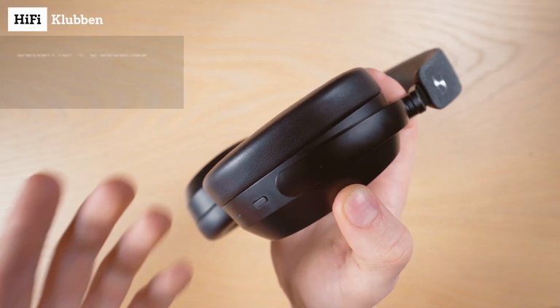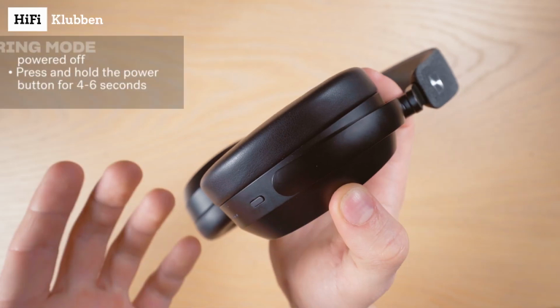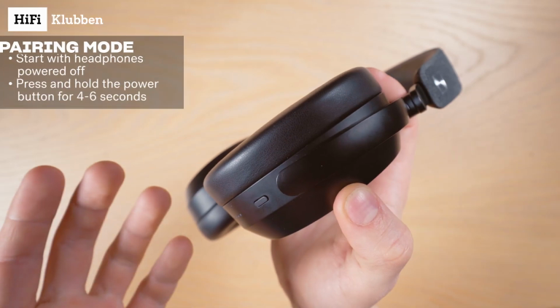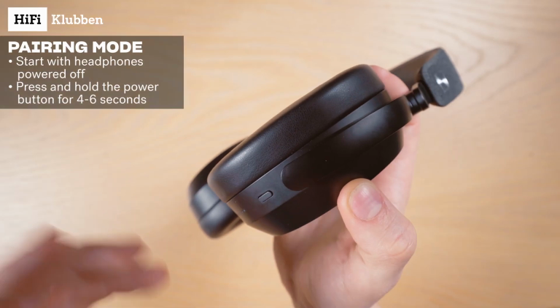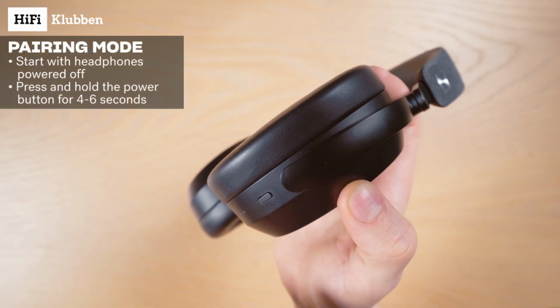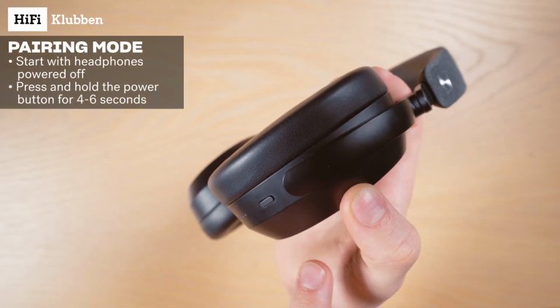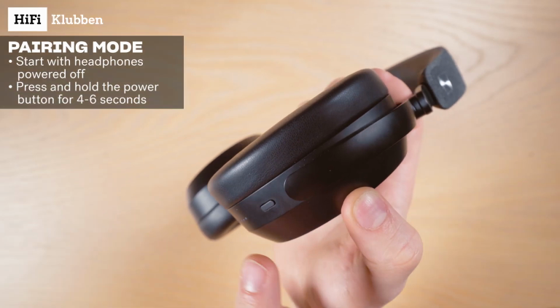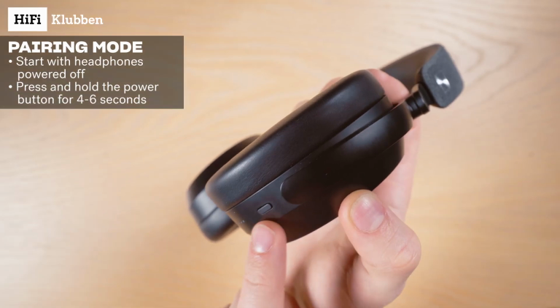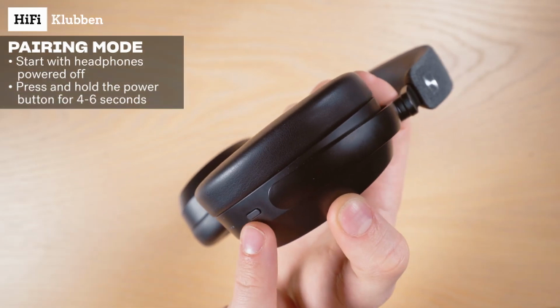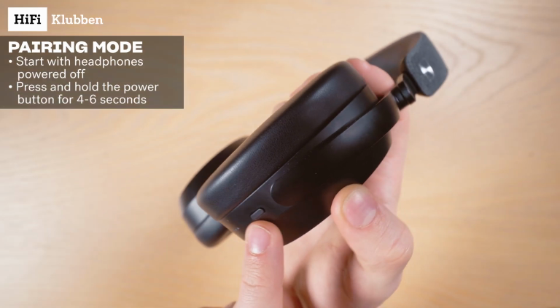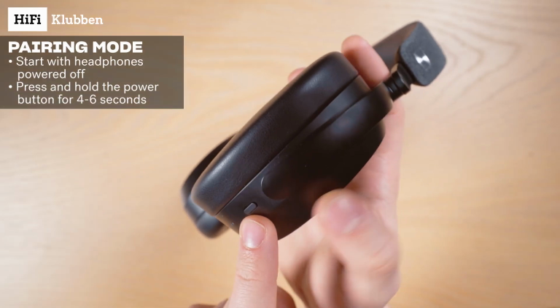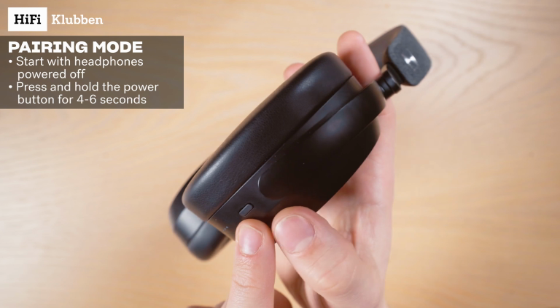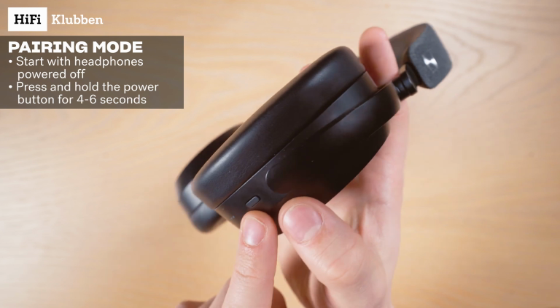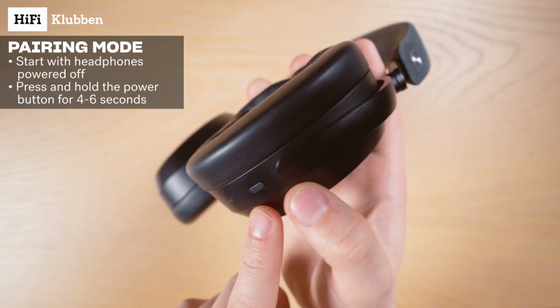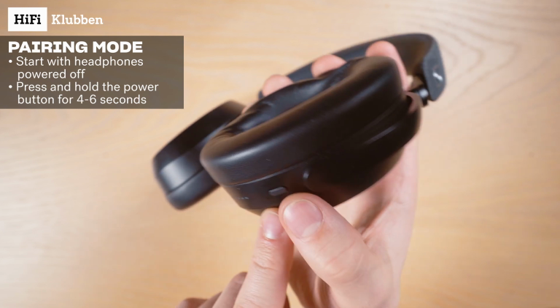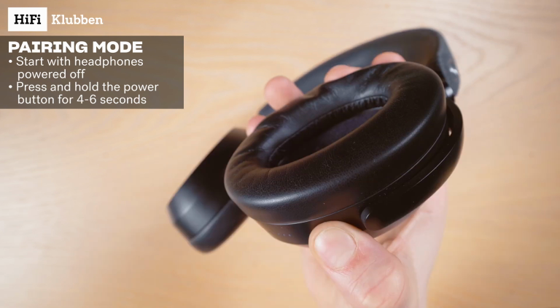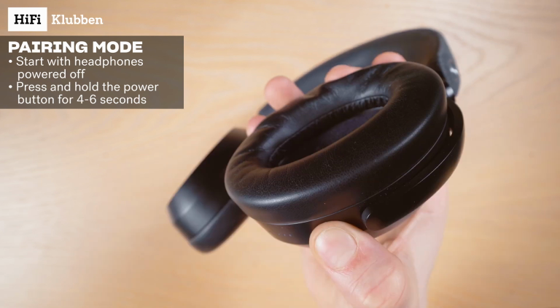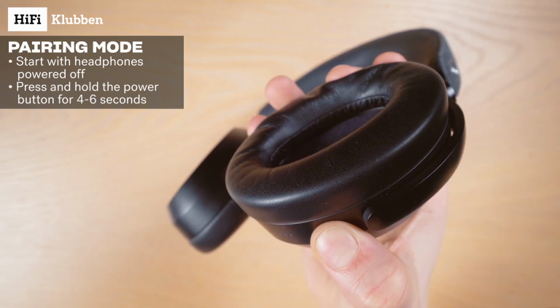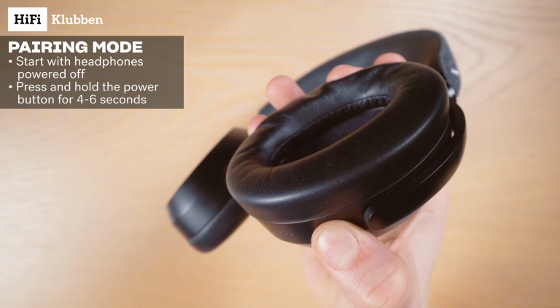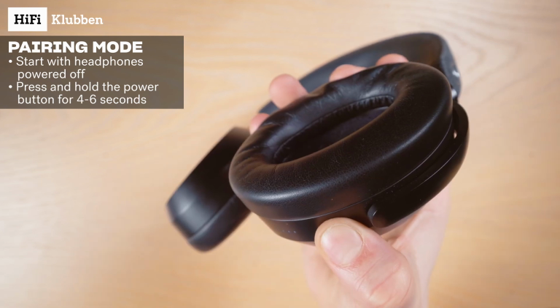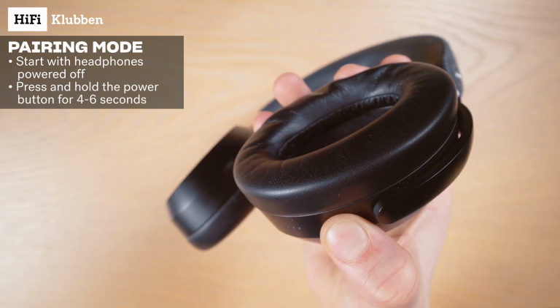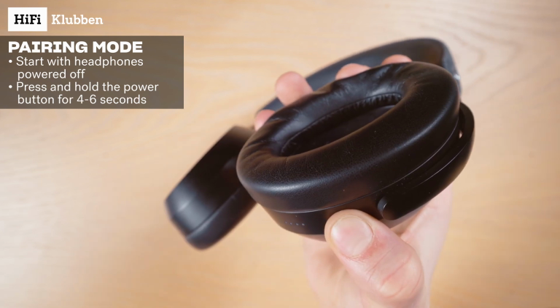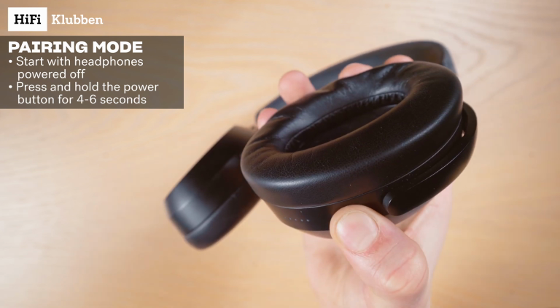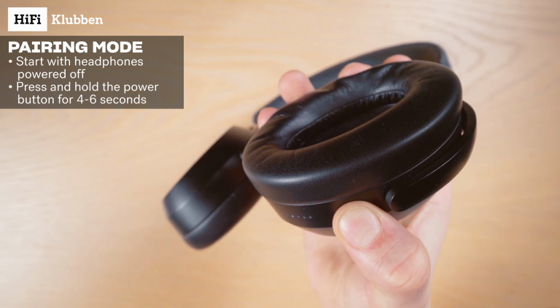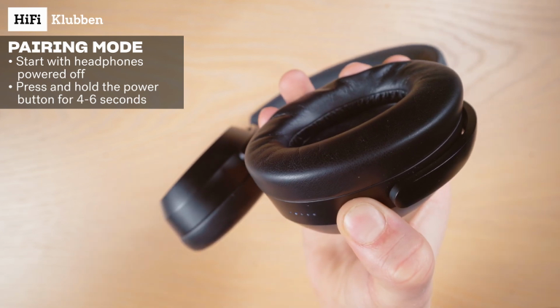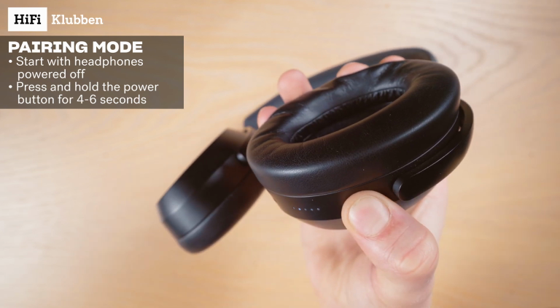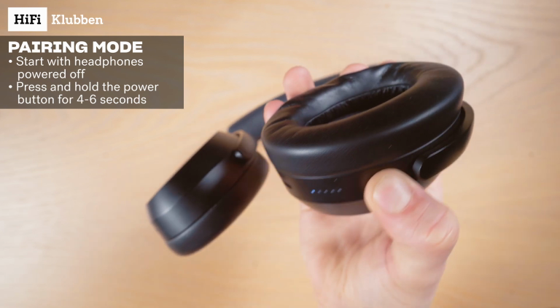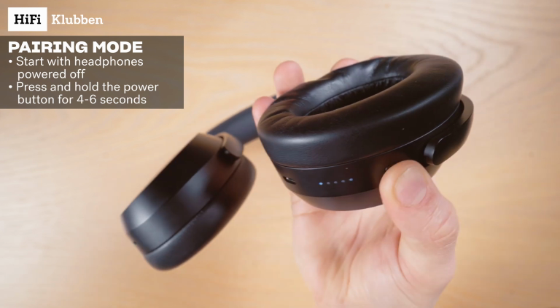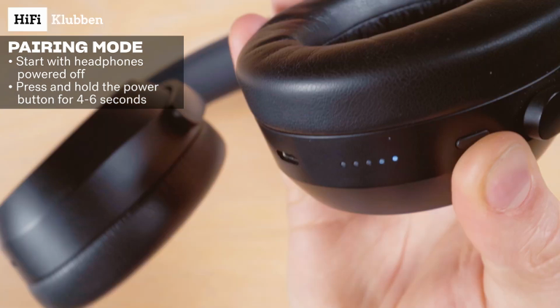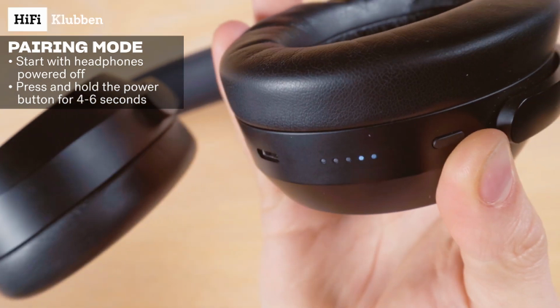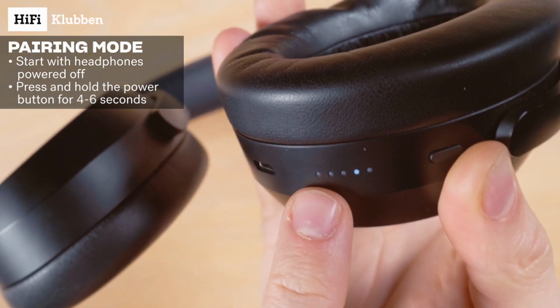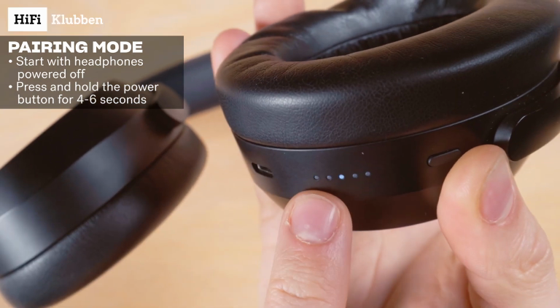With the headphones turned off, press and hold the power button, and then keep holding it until you see these lights blink like this.